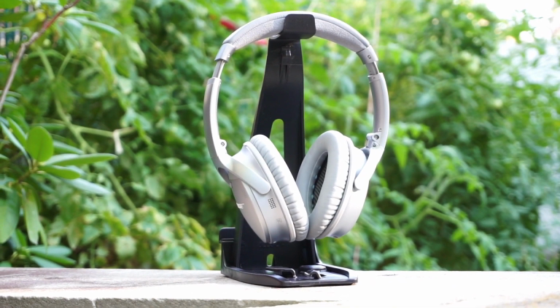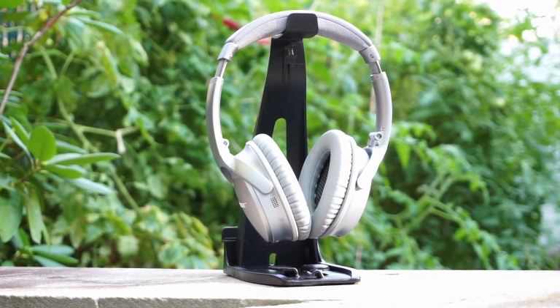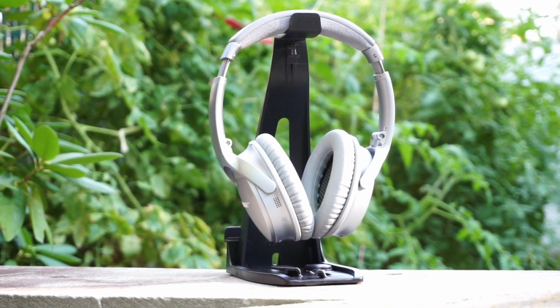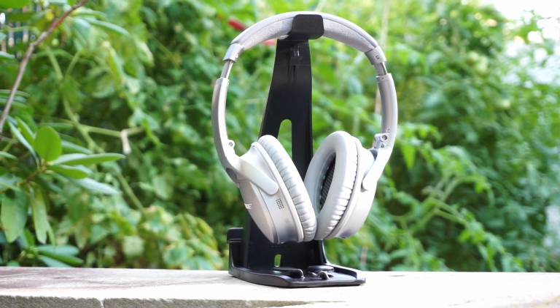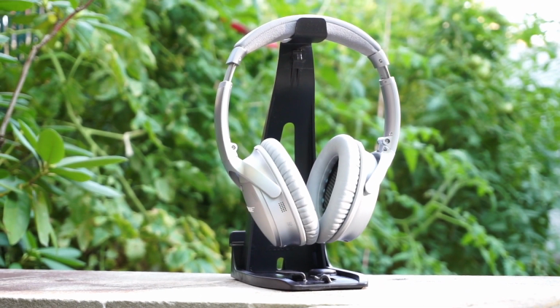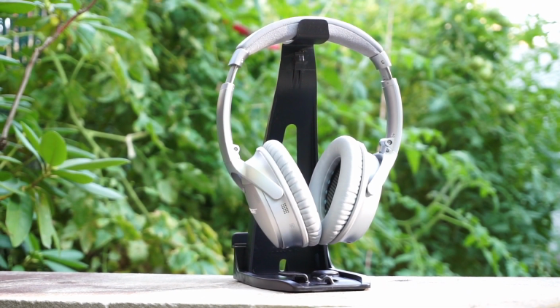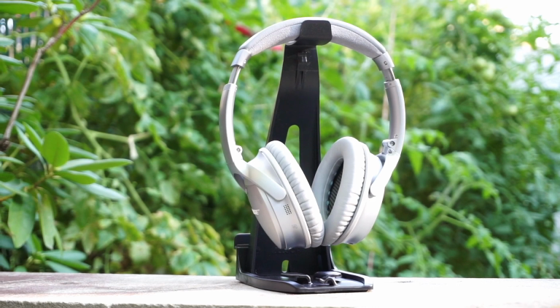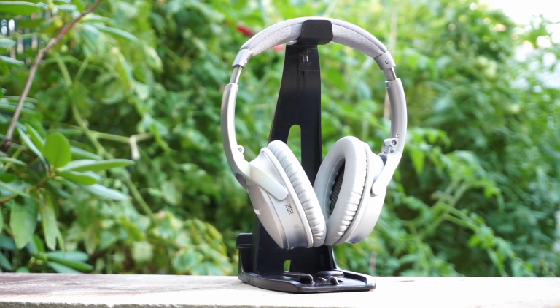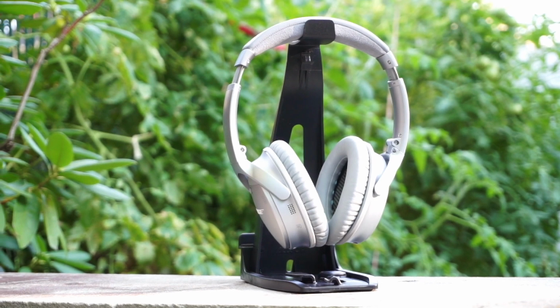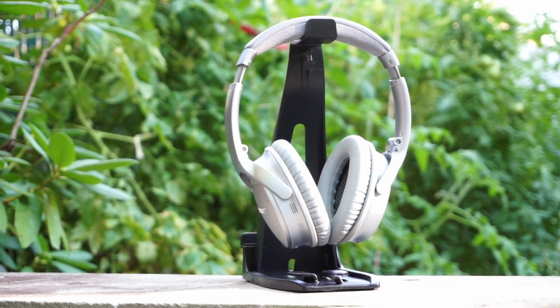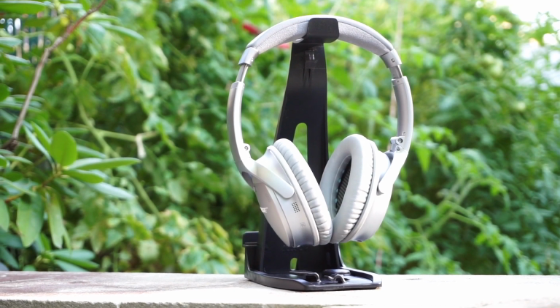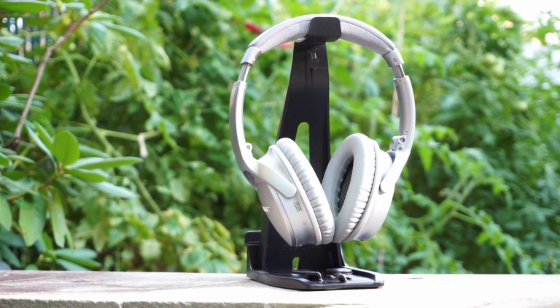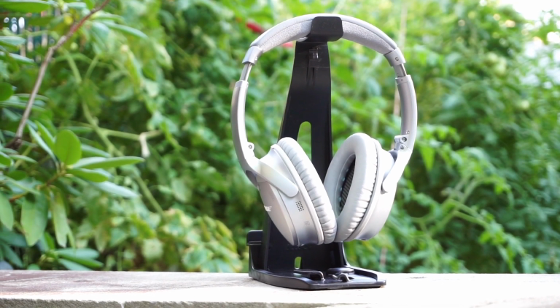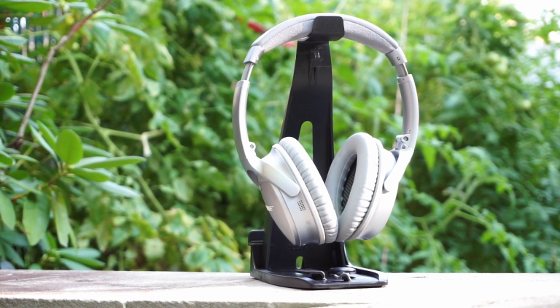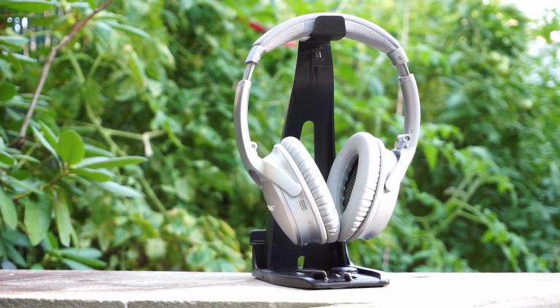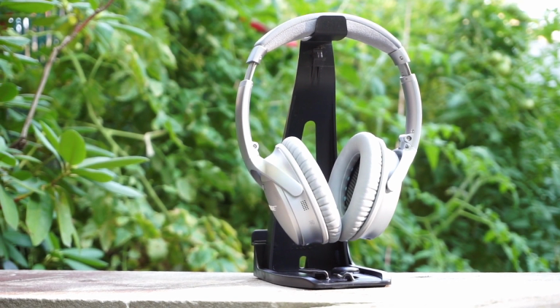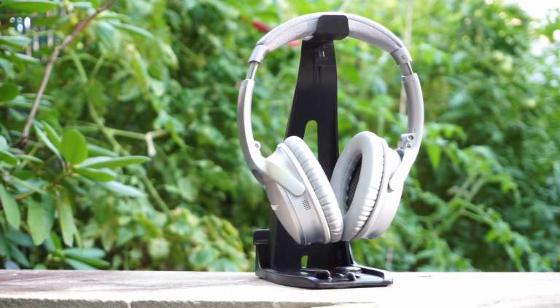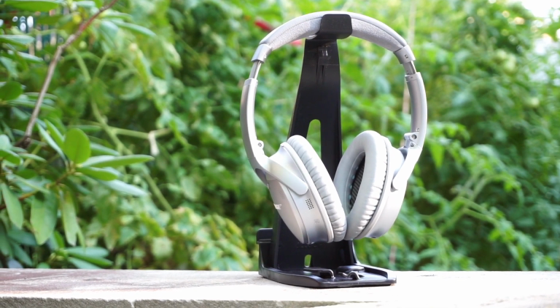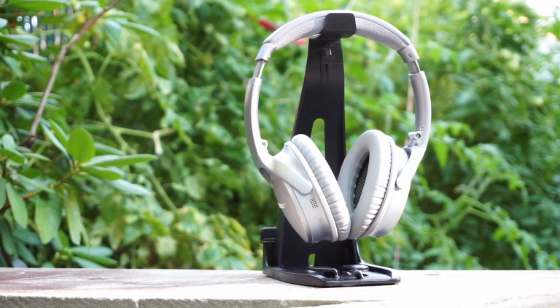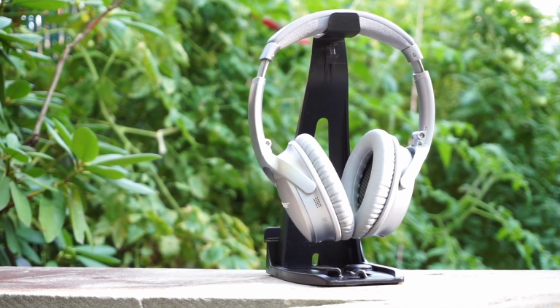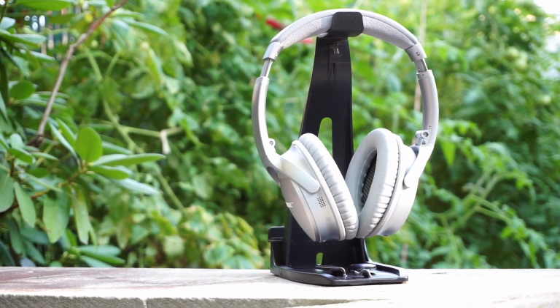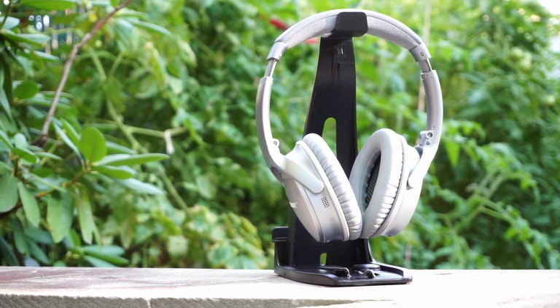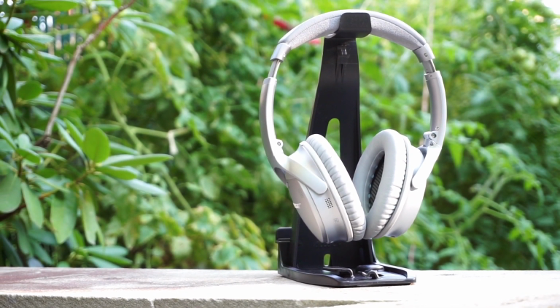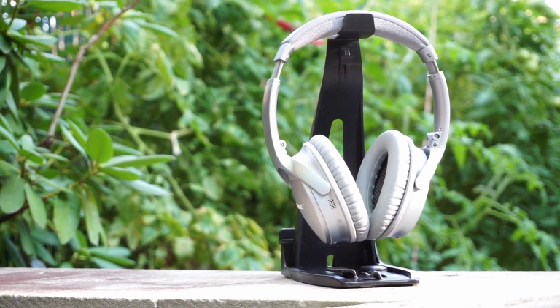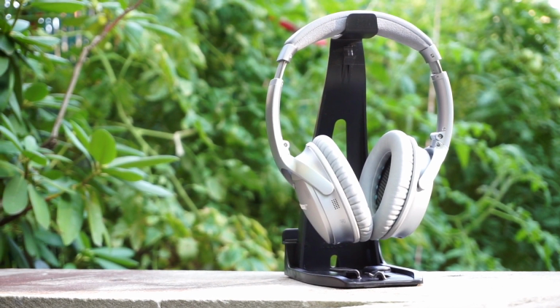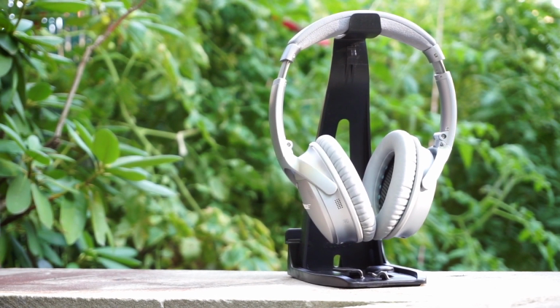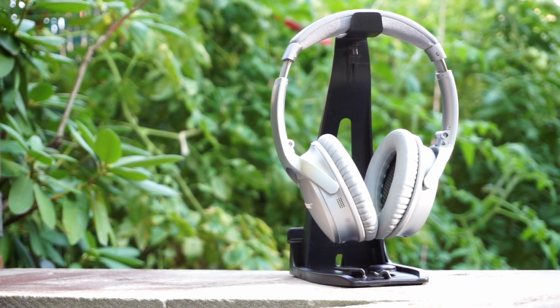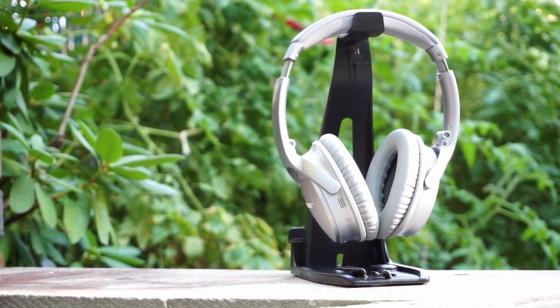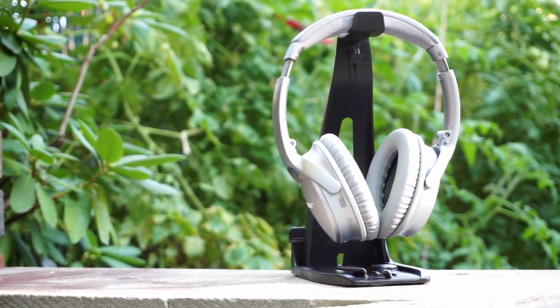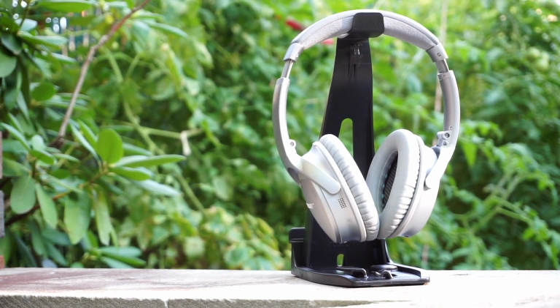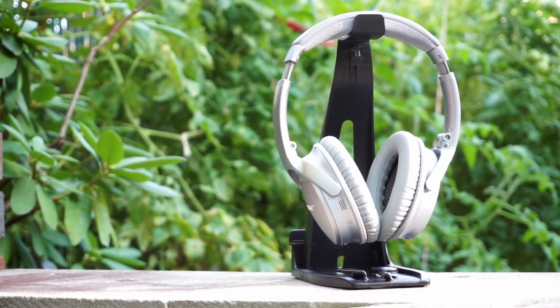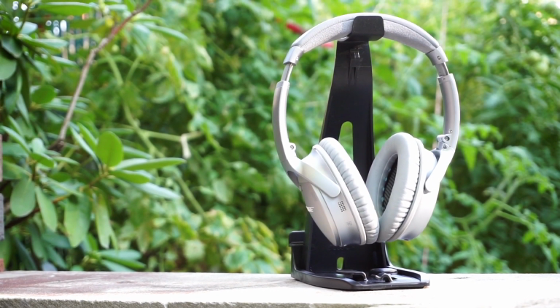If you want to watch my full review on the Sony MDR-1000X, I'll have a link in the description below.